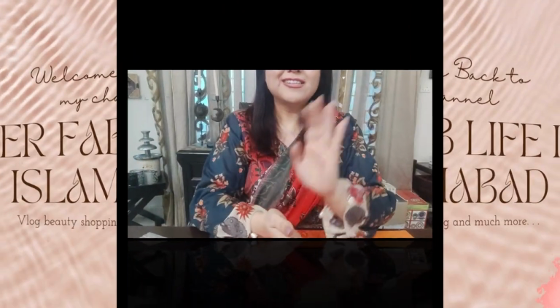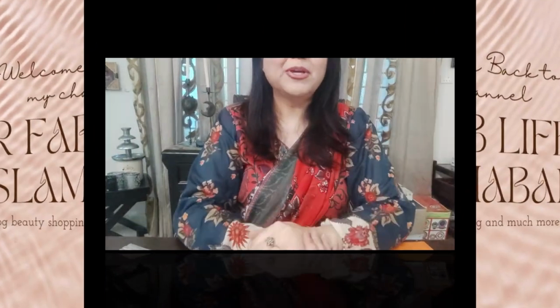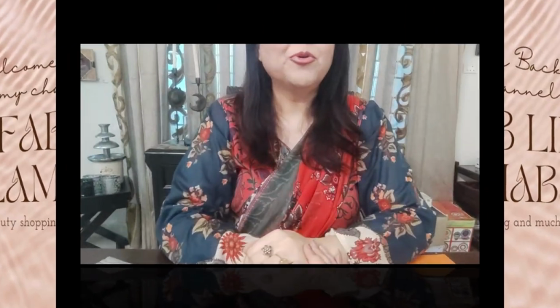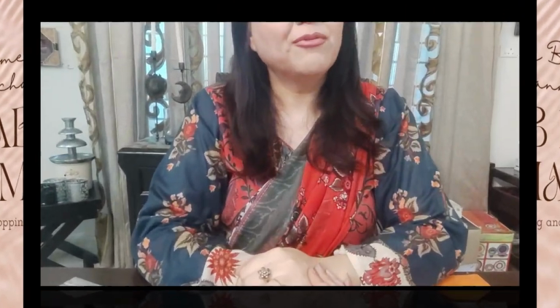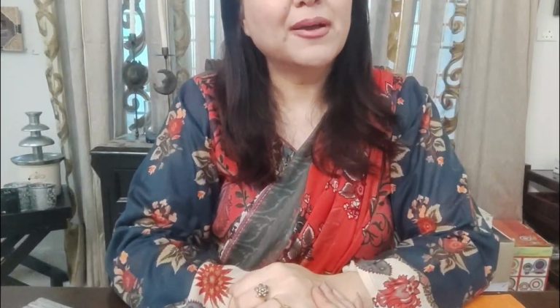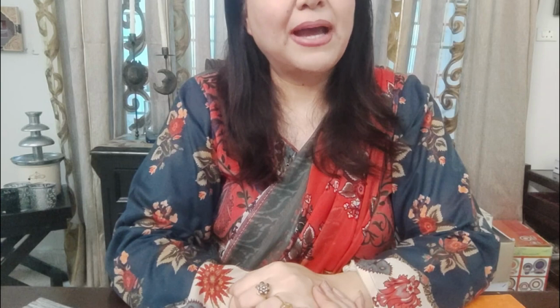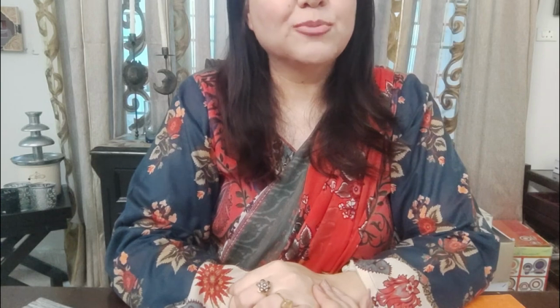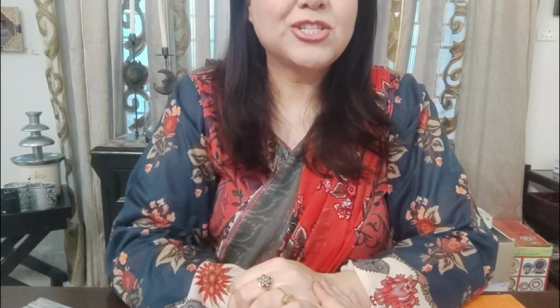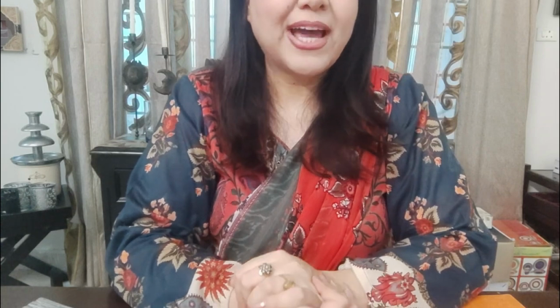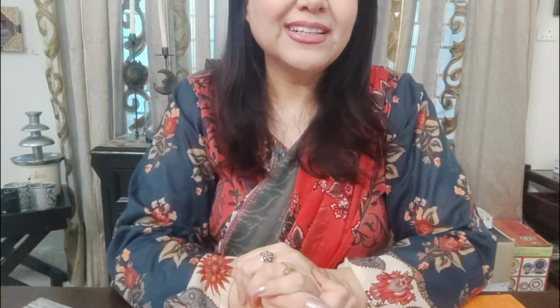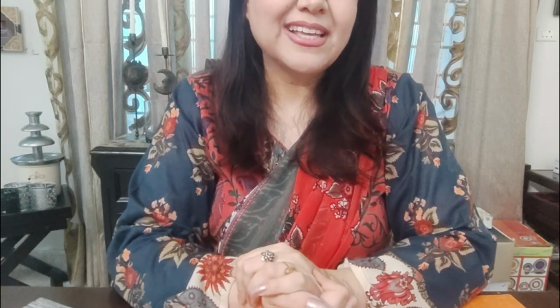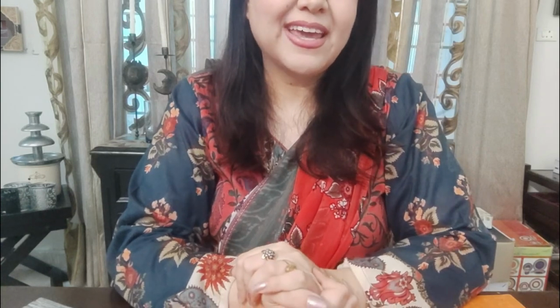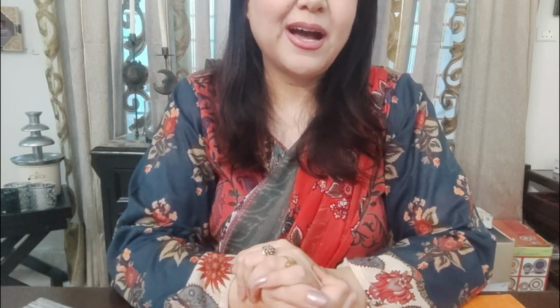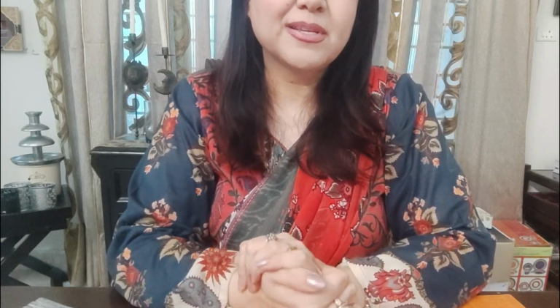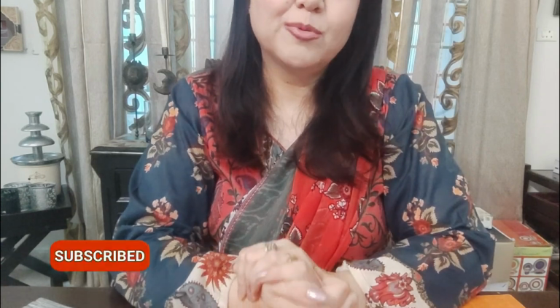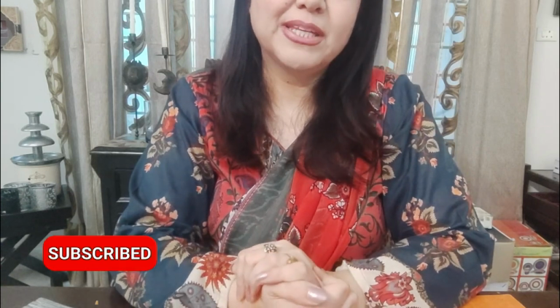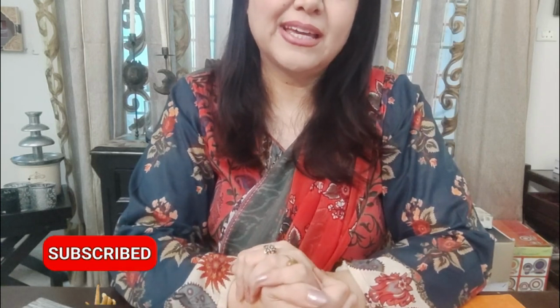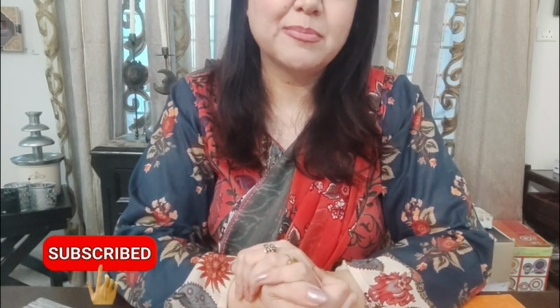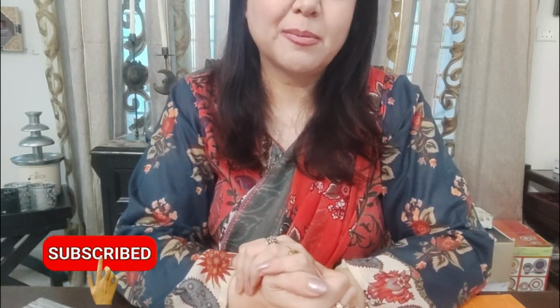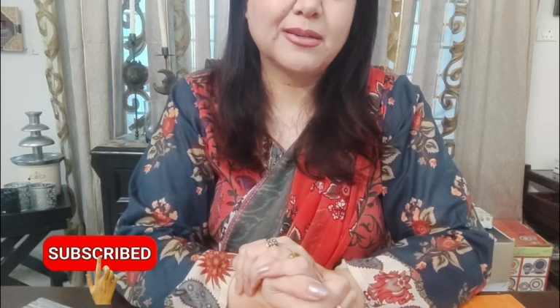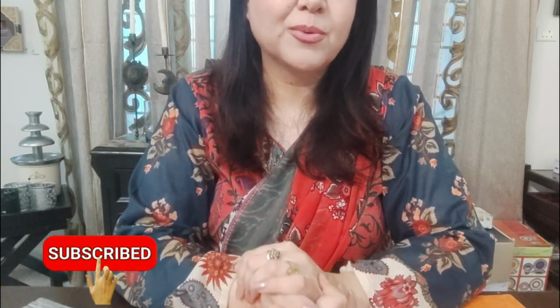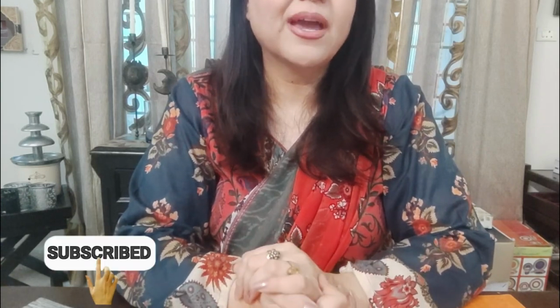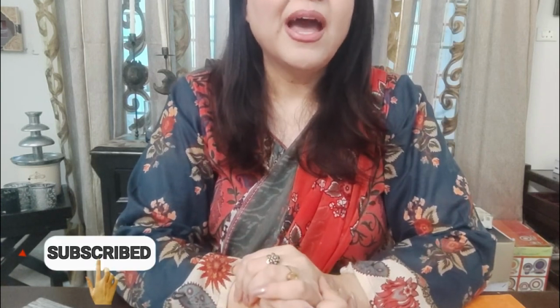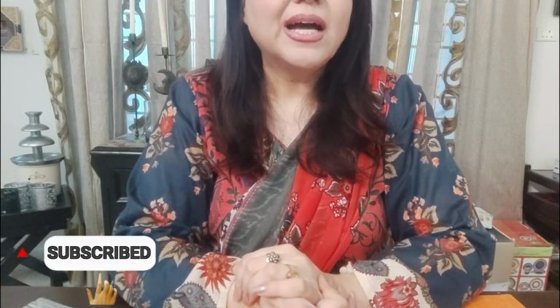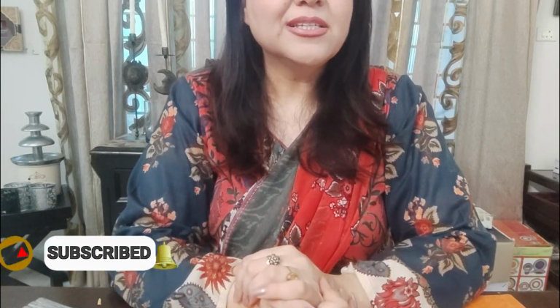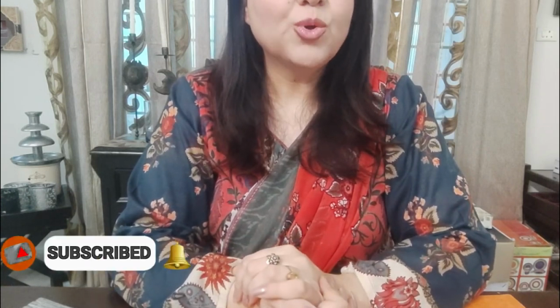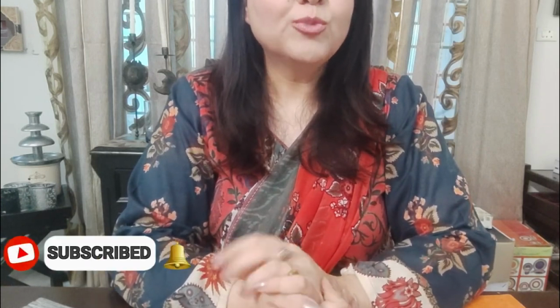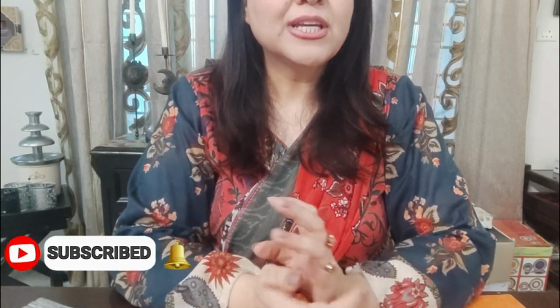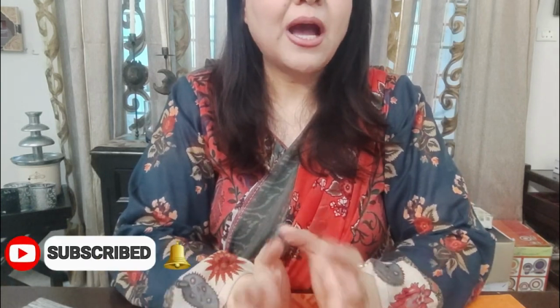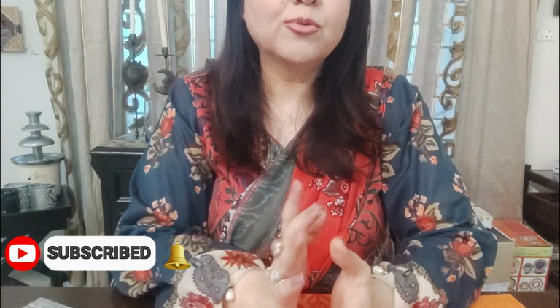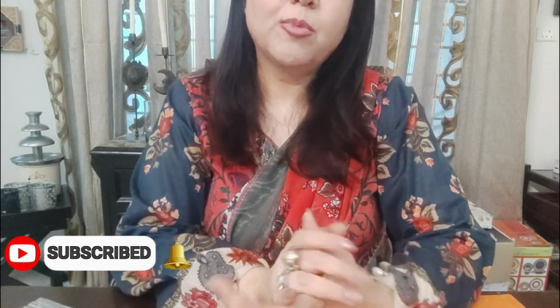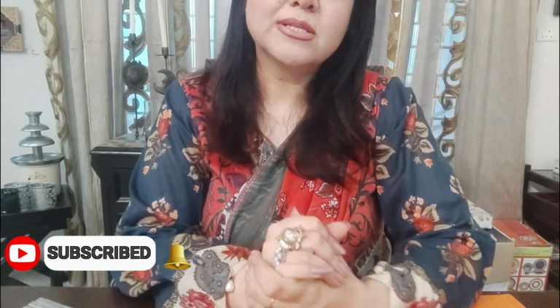Assalamualaikum and welcome back to my channel. How are you all? I hope you will be good. I have many queries.